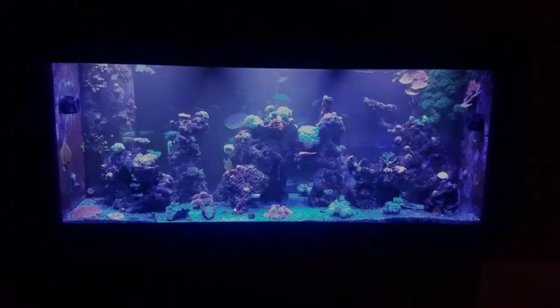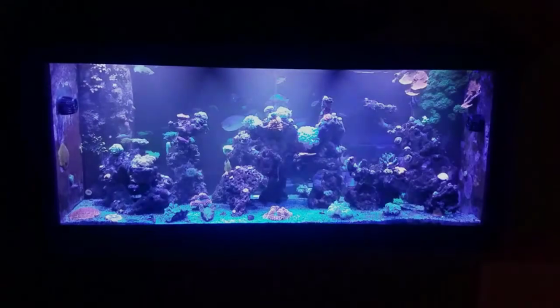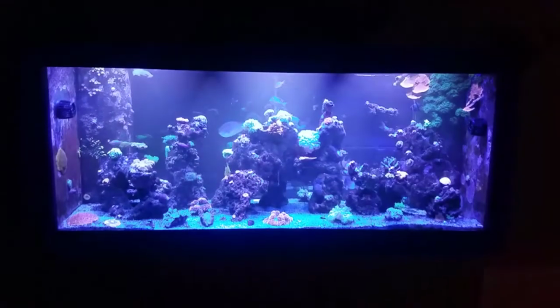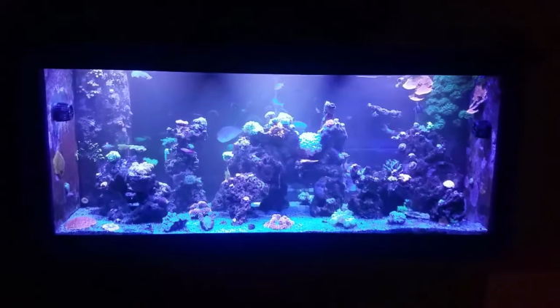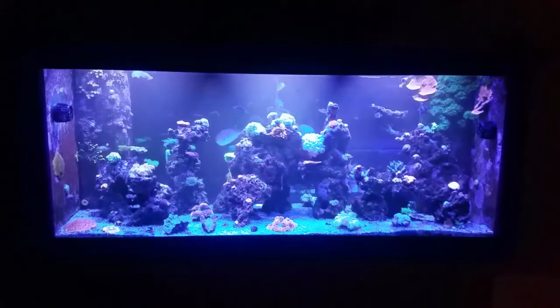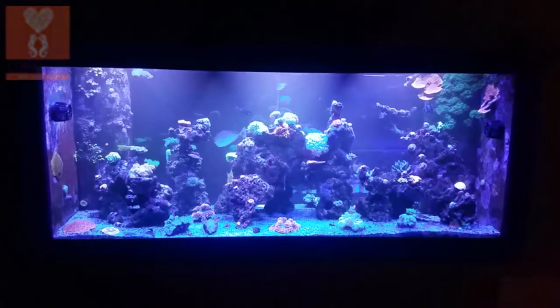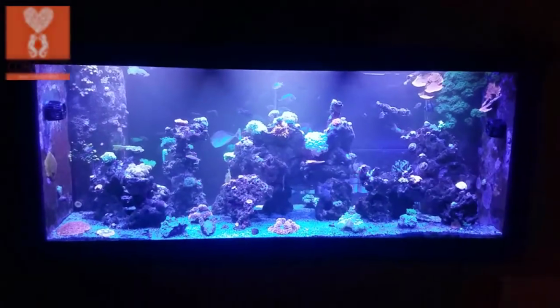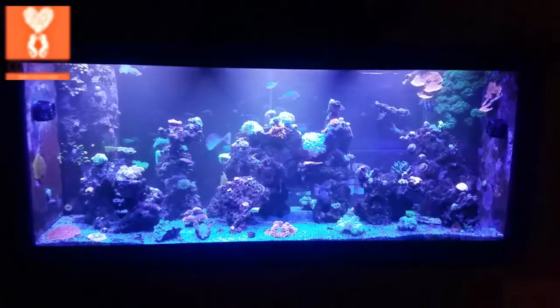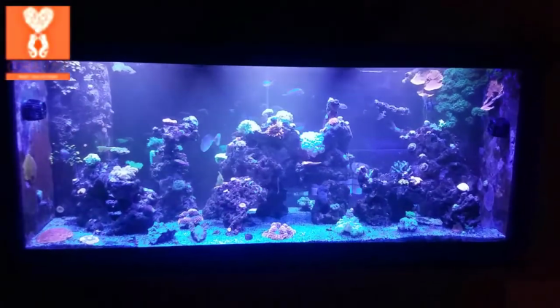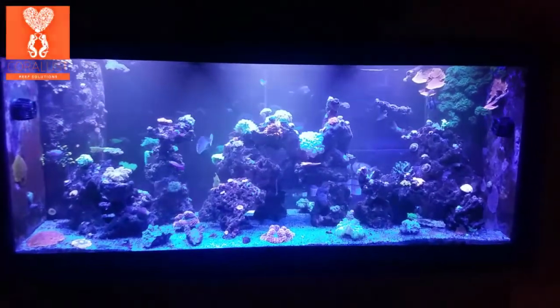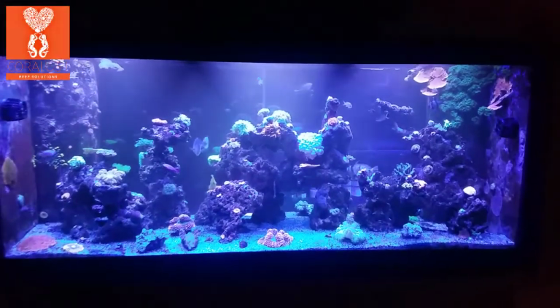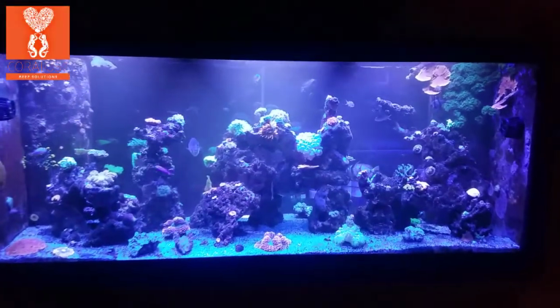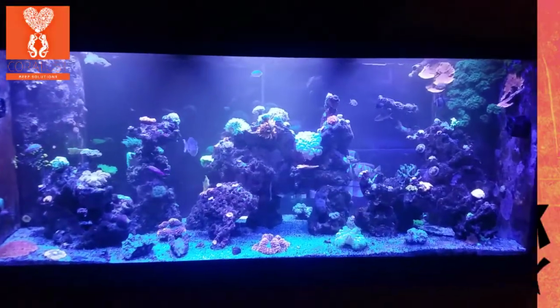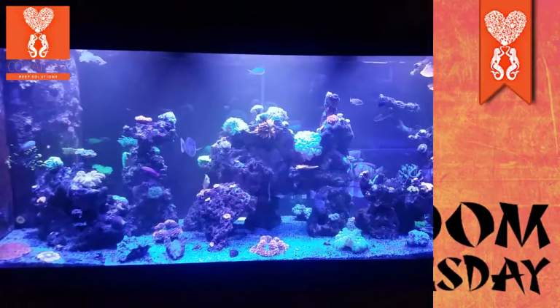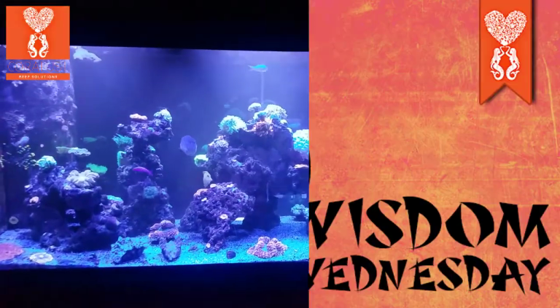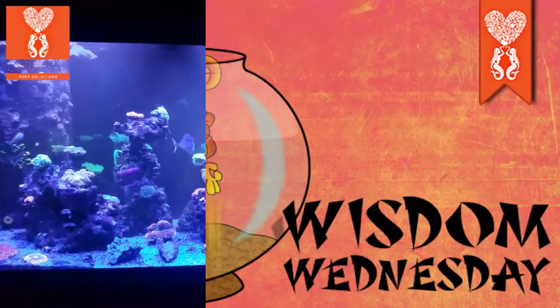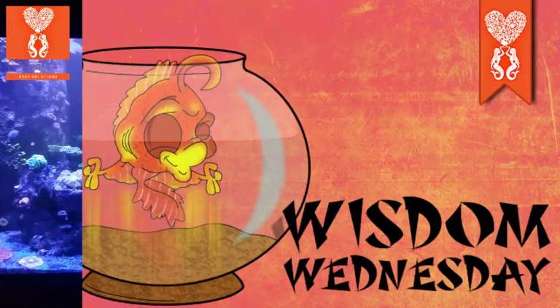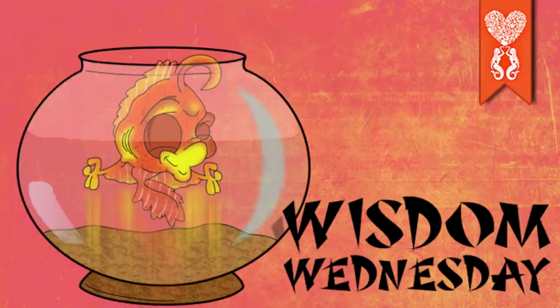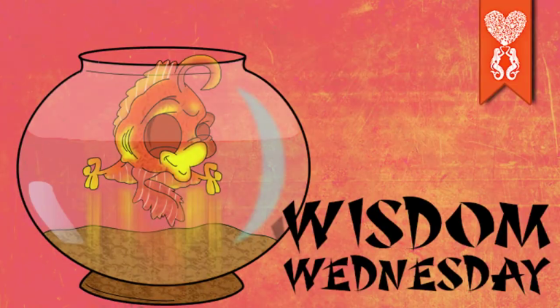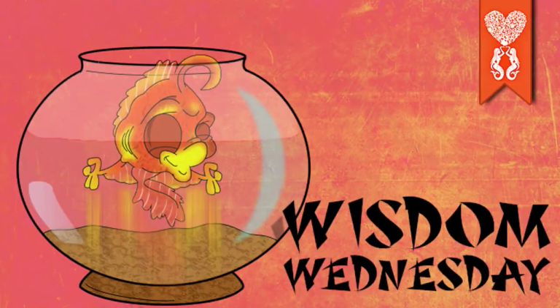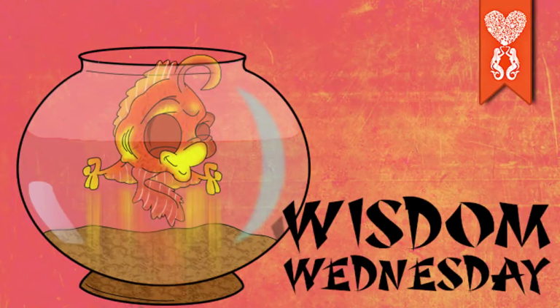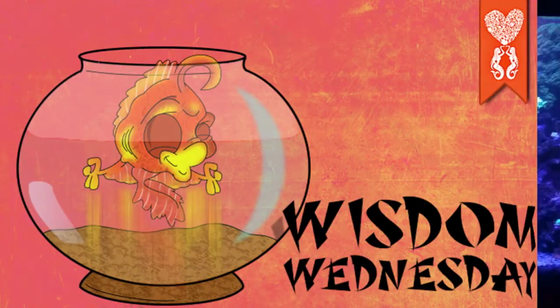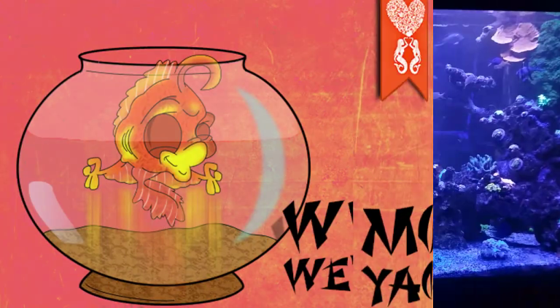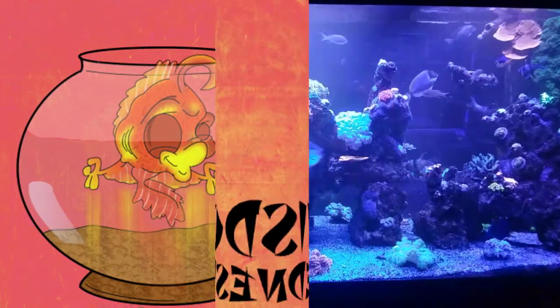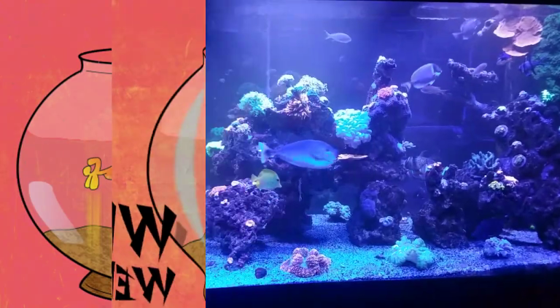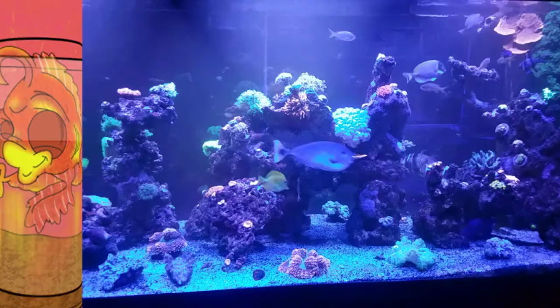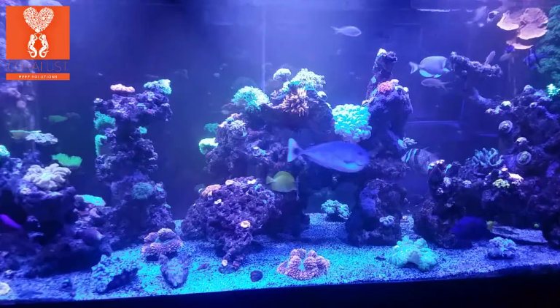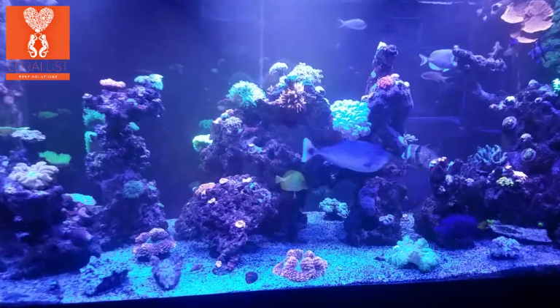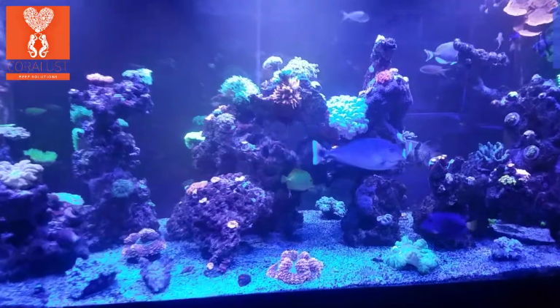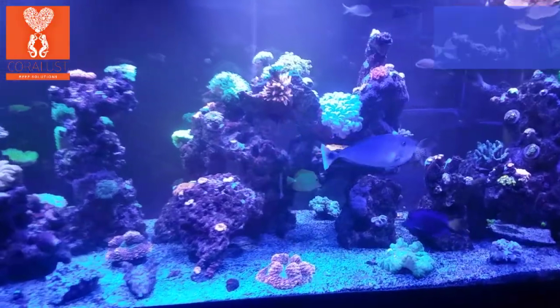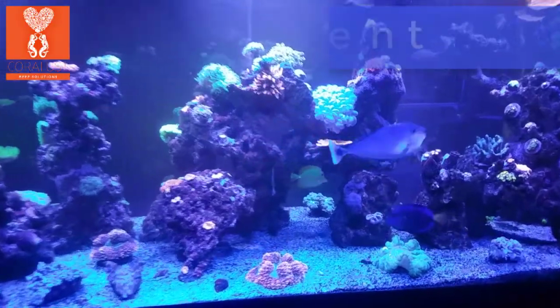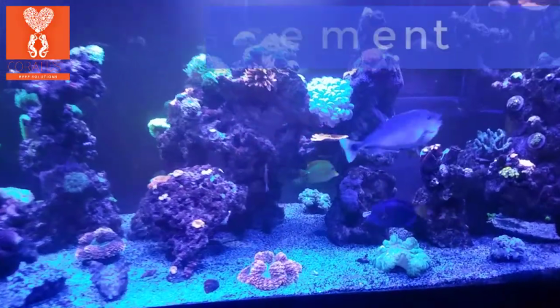Good morning Reapers, I'm James from Coral Lesson. Today it's Wisdom Wednesday and today I'm going to talk about coral placement.